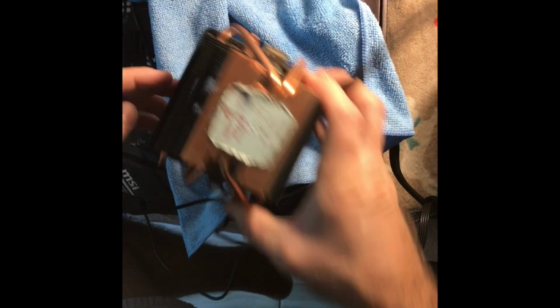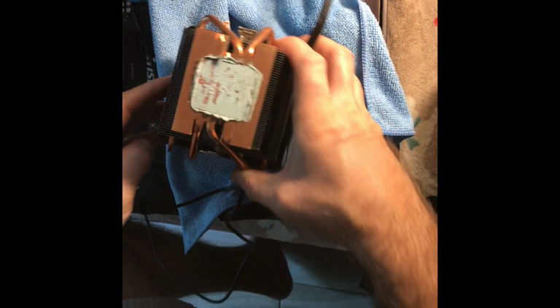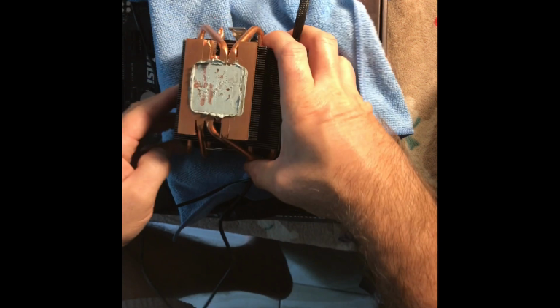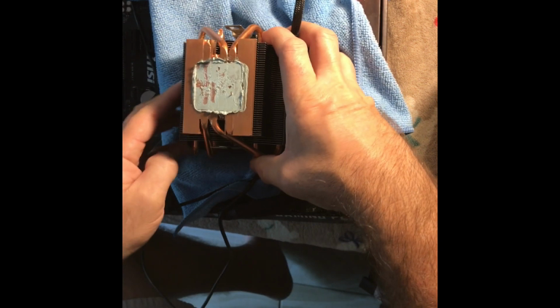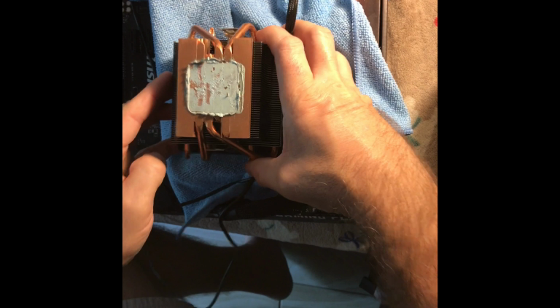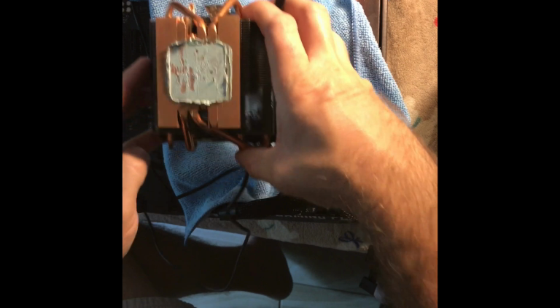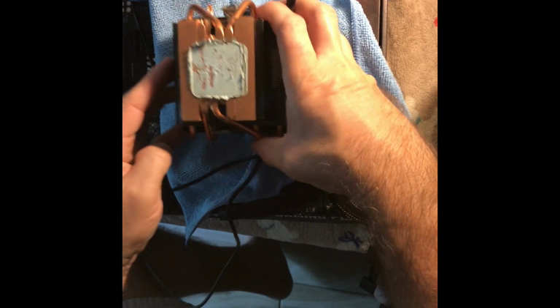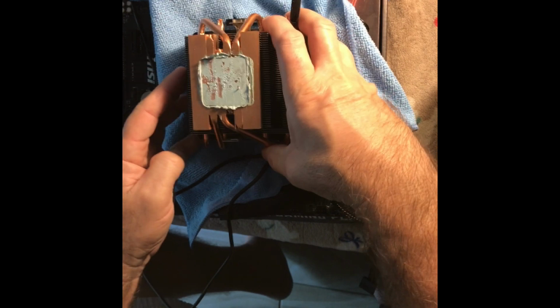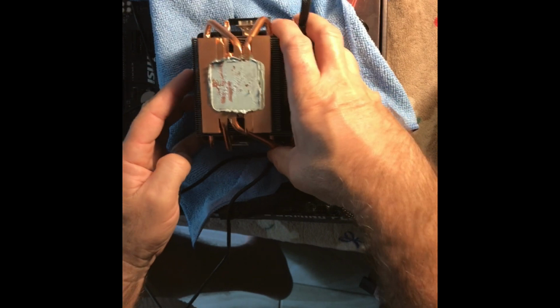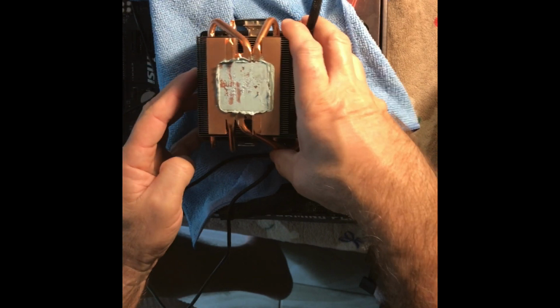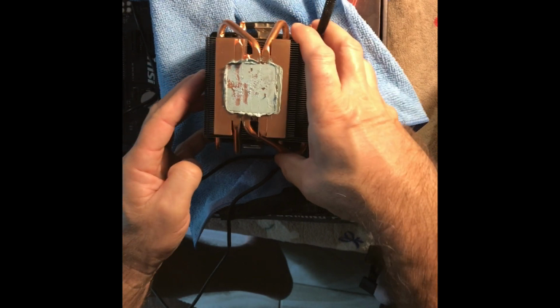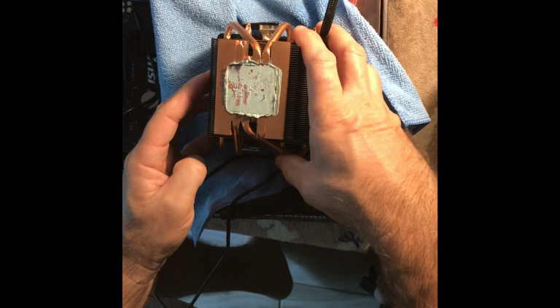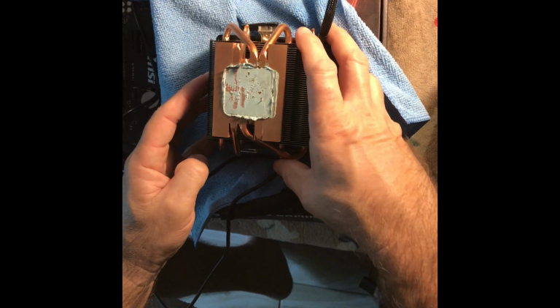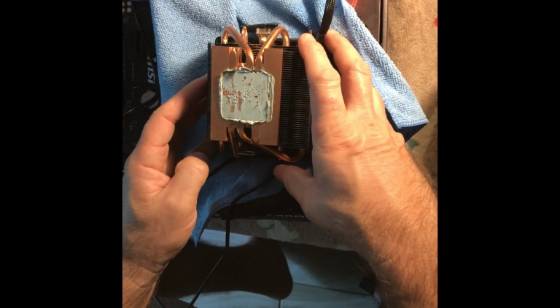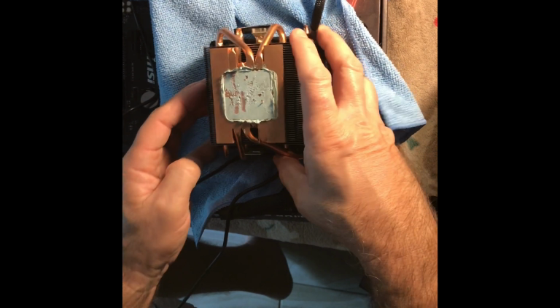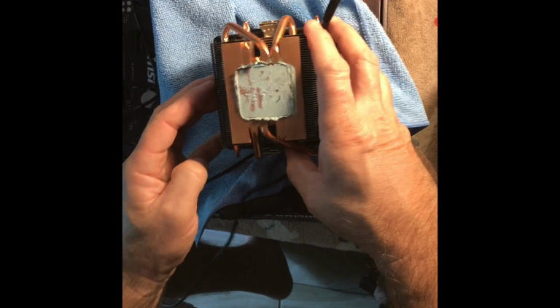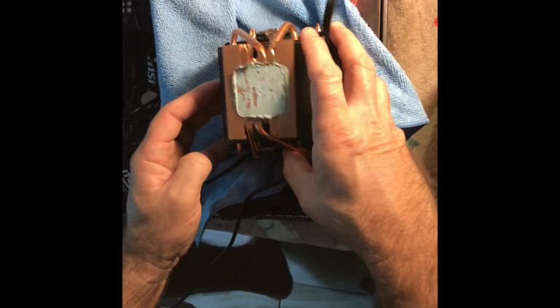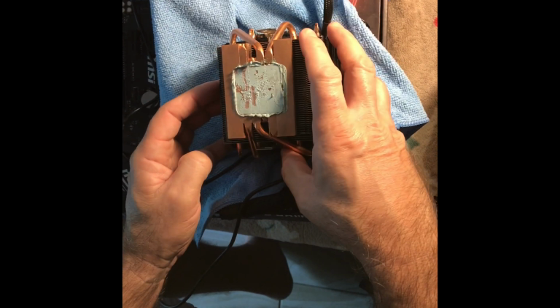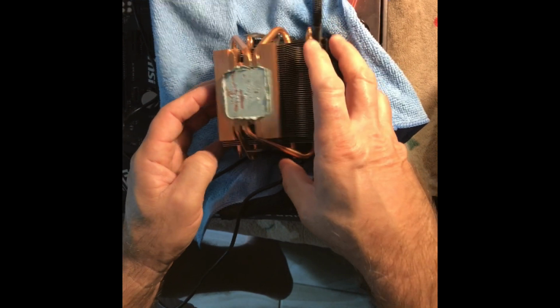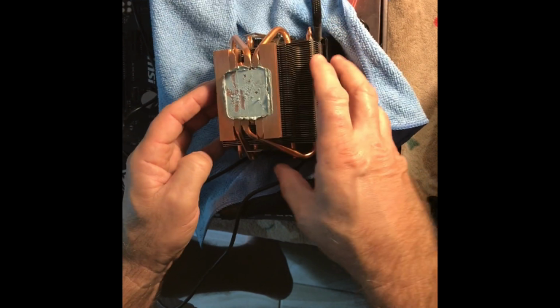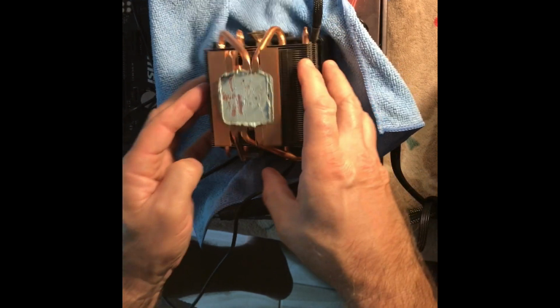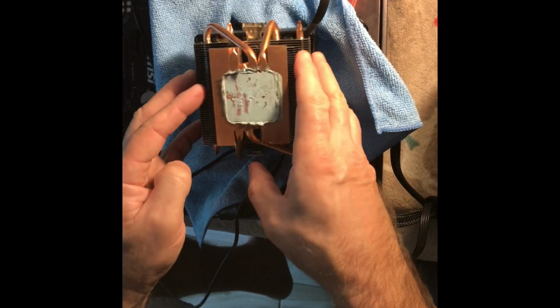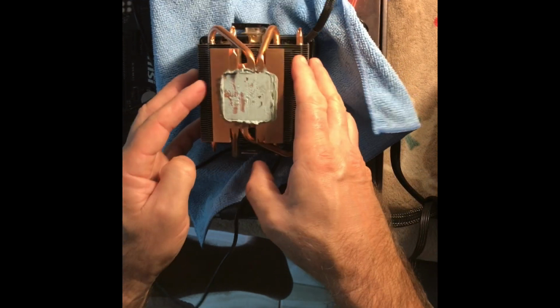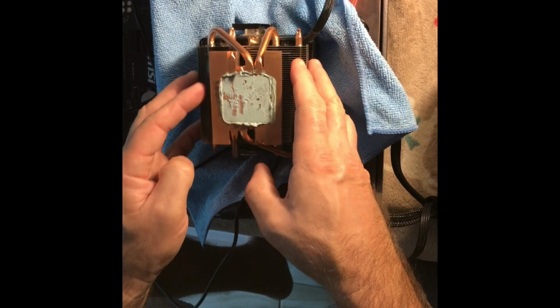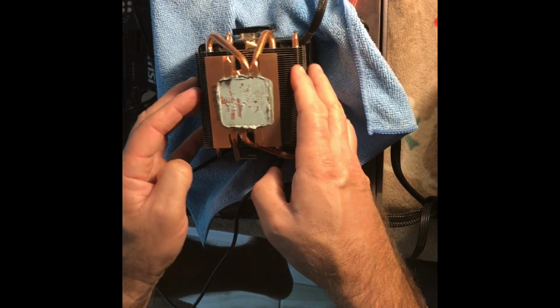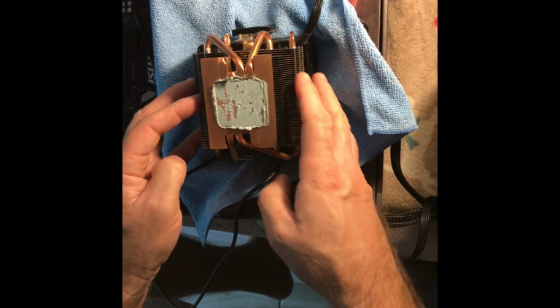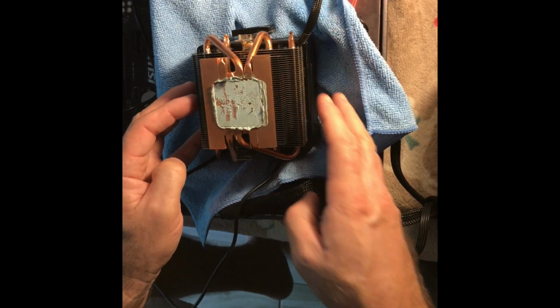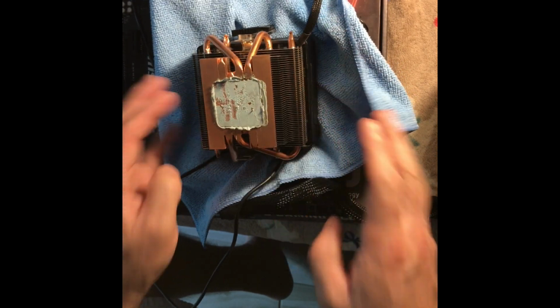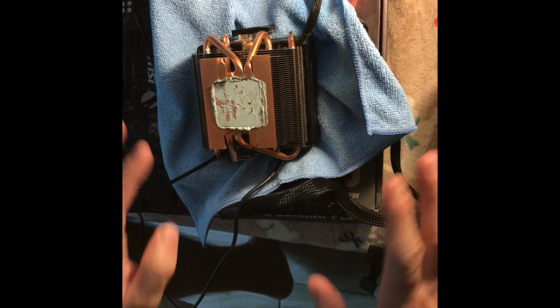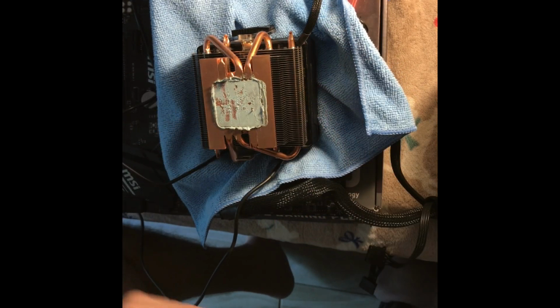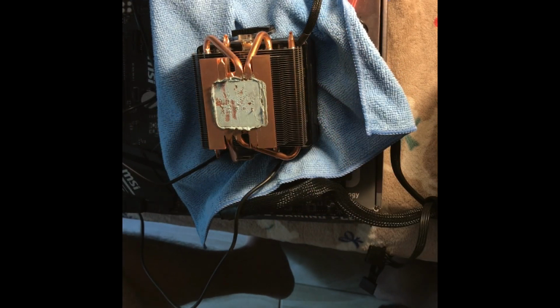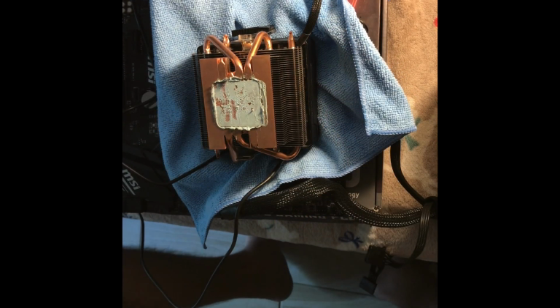There we go — I got this off and I'm just figuring out what to do next. There is the plastic top to the Prism cooler.